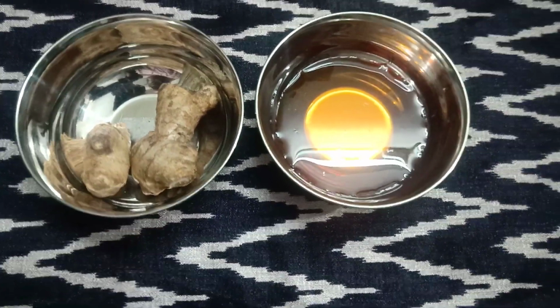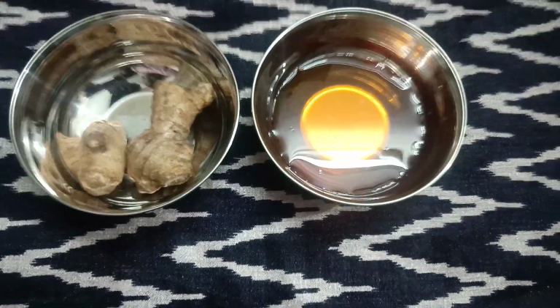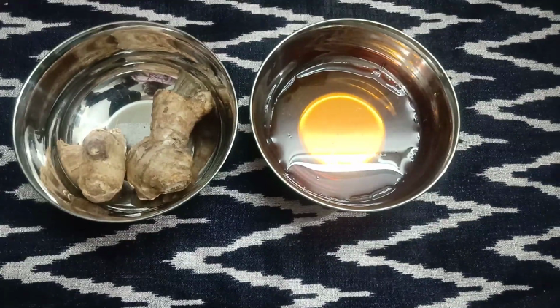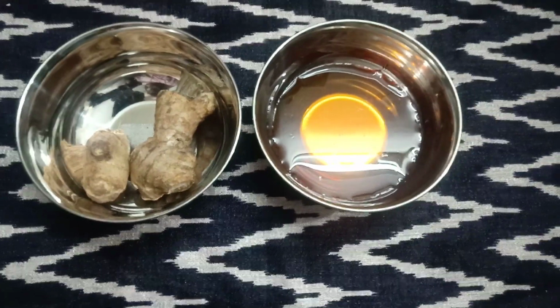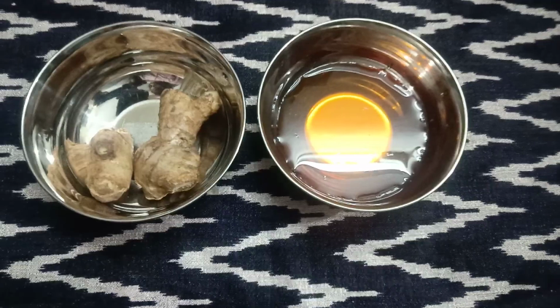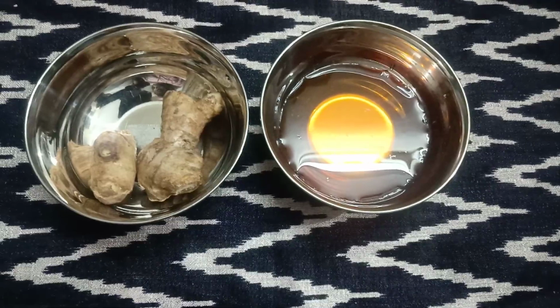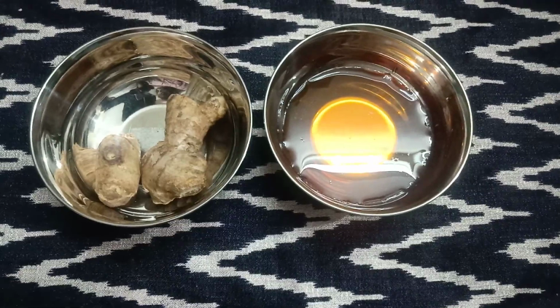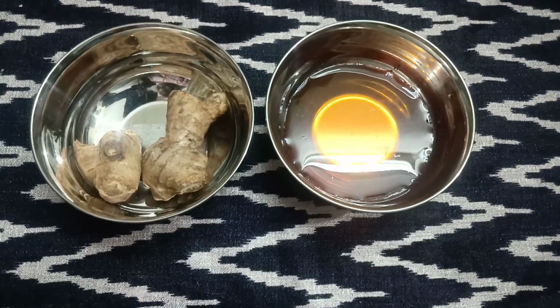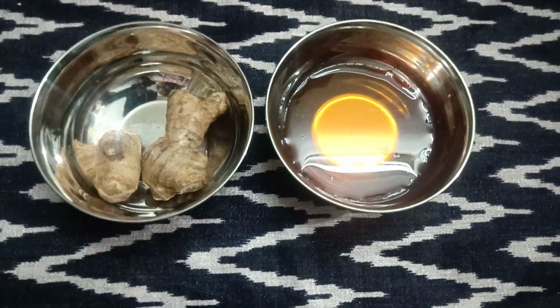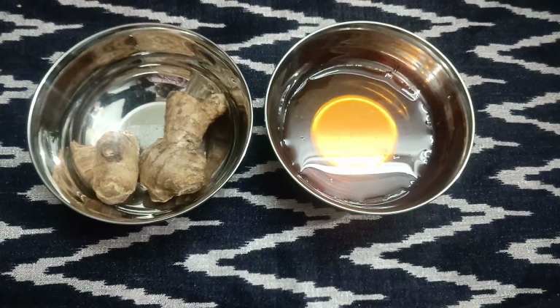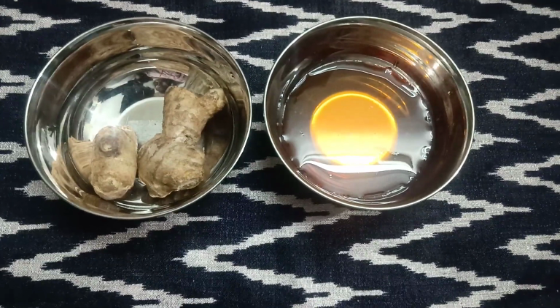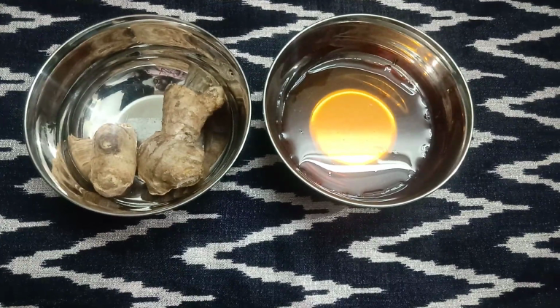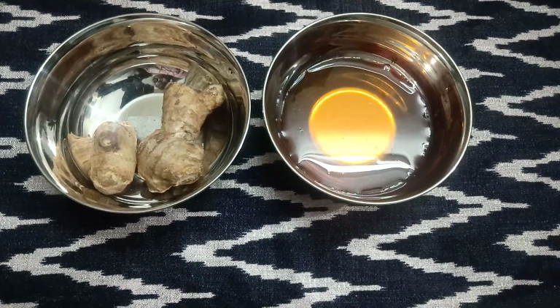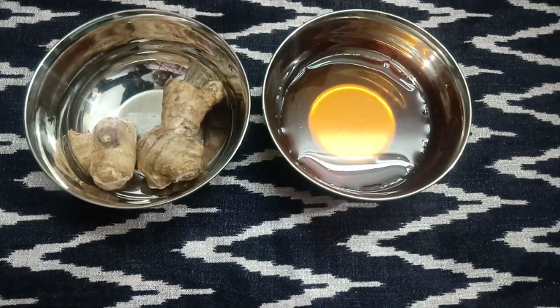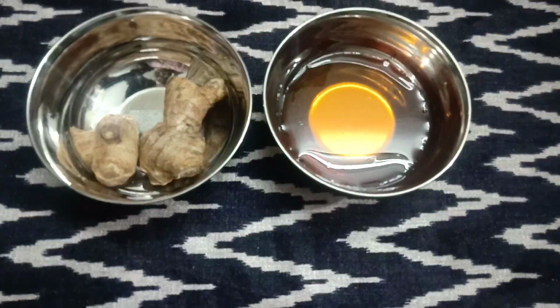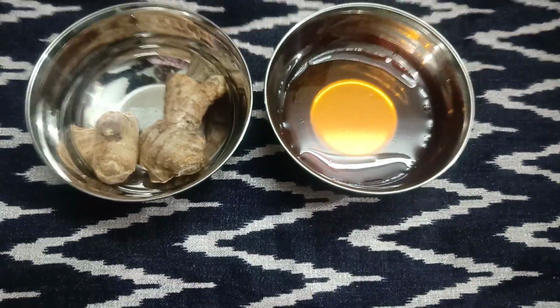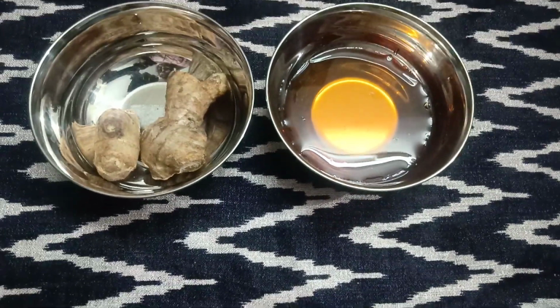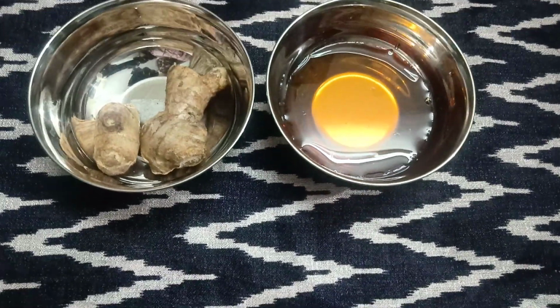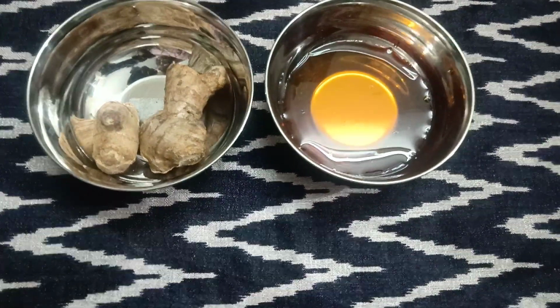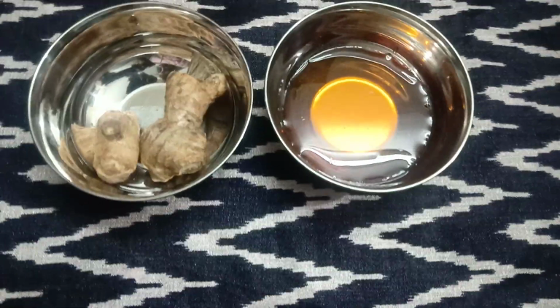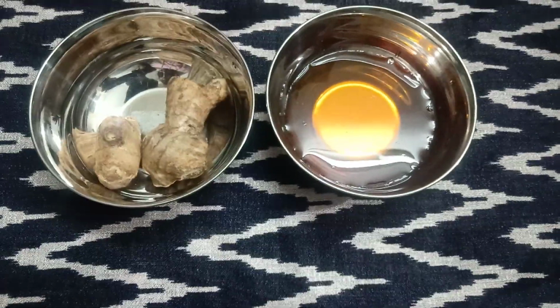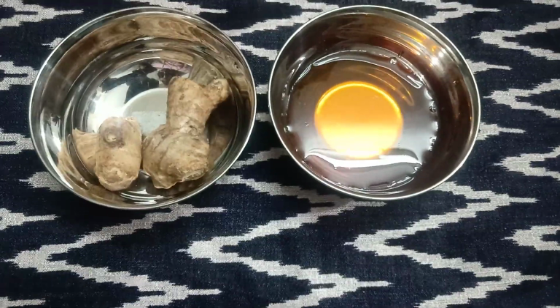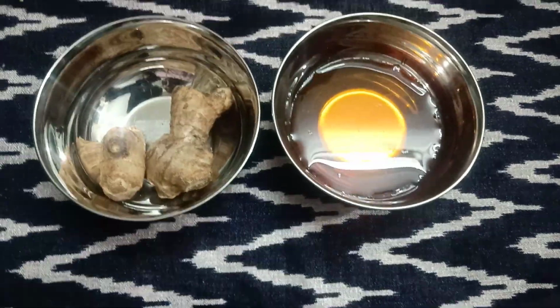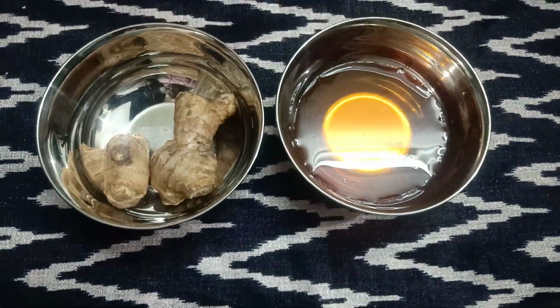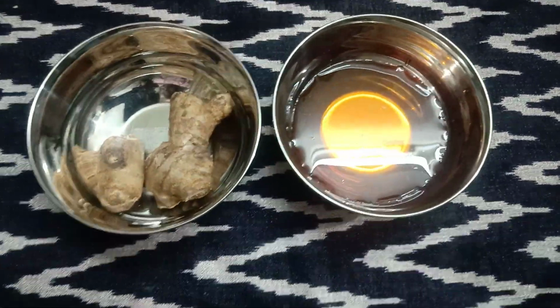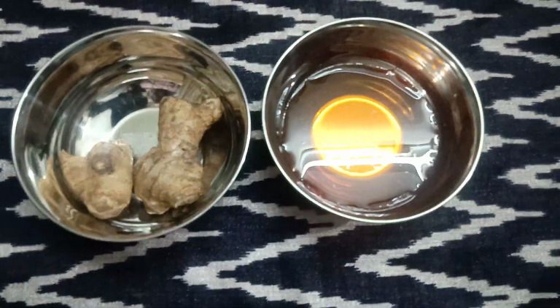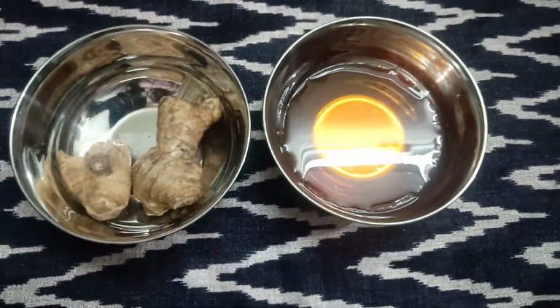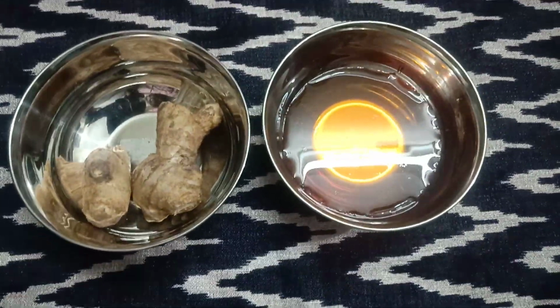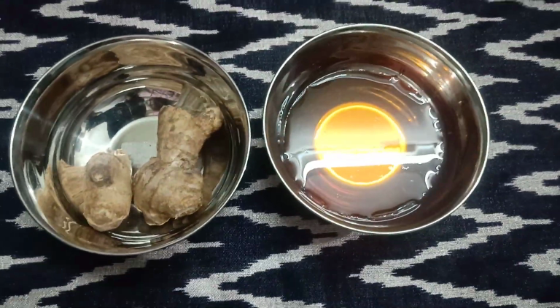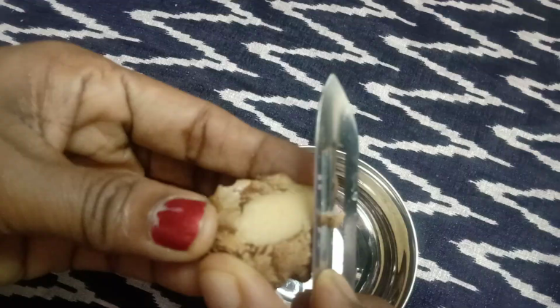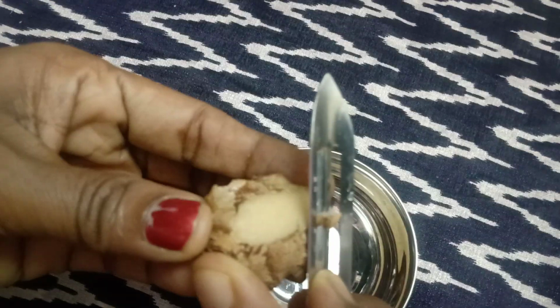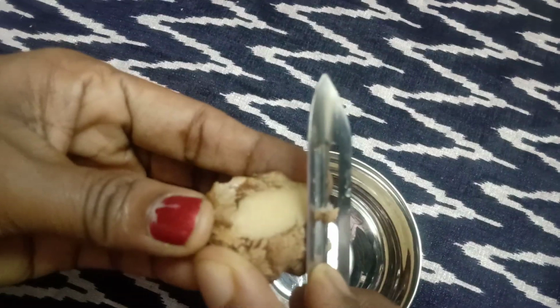You will be able to mix it up with a lot of the ingredient.